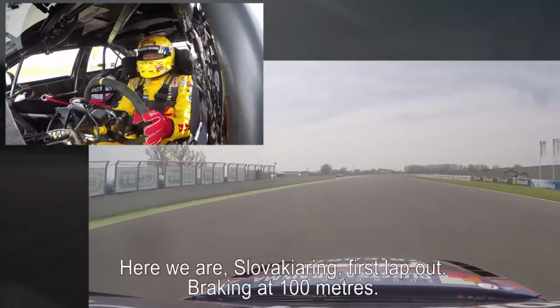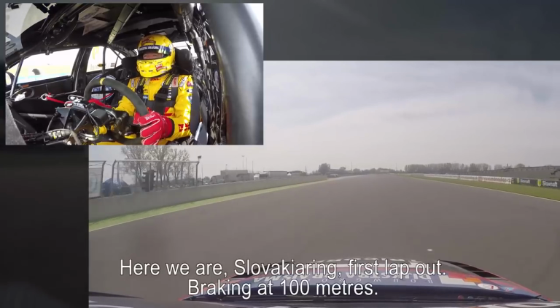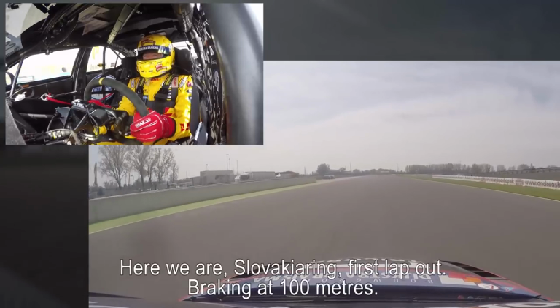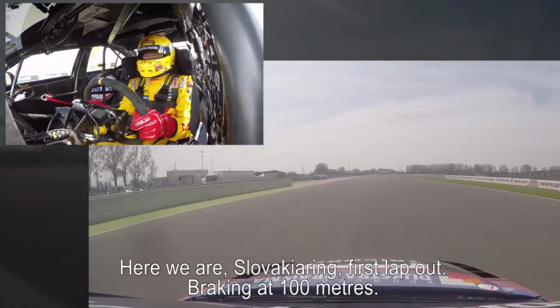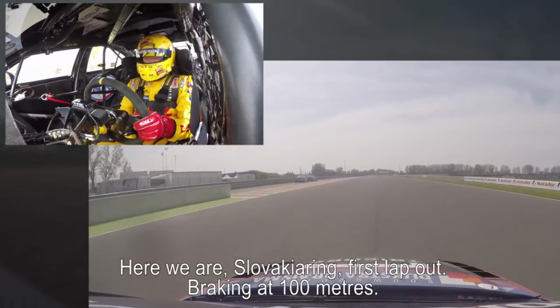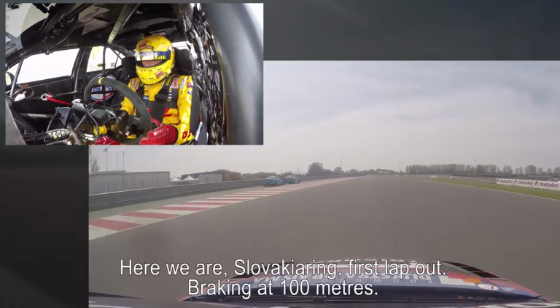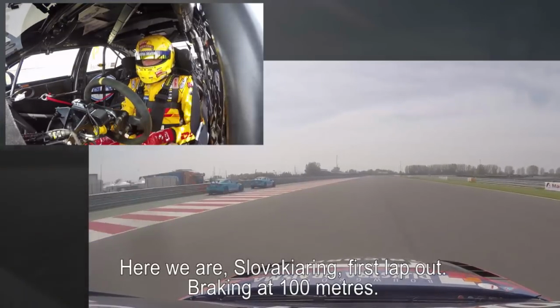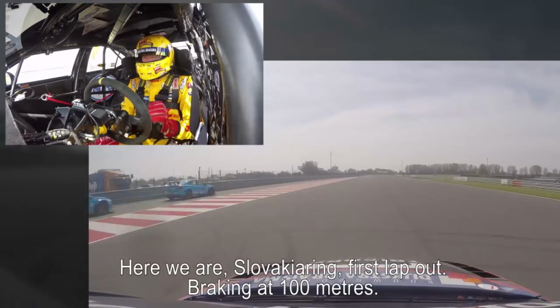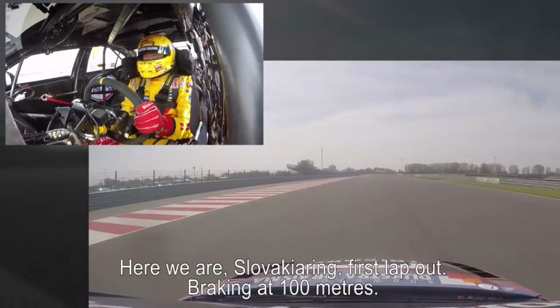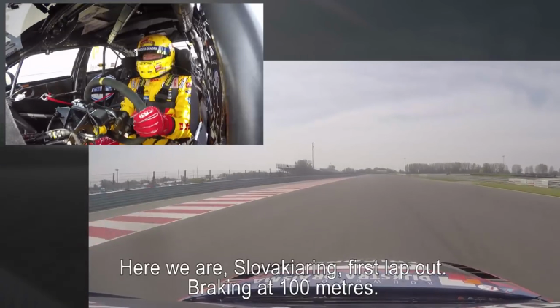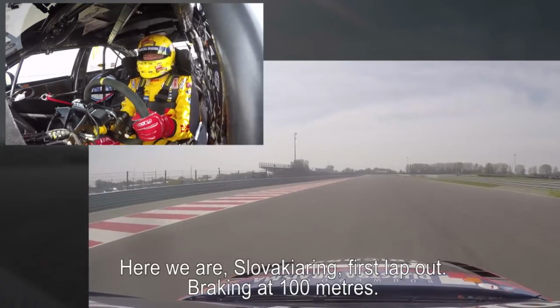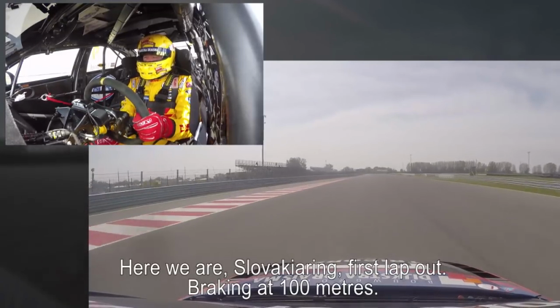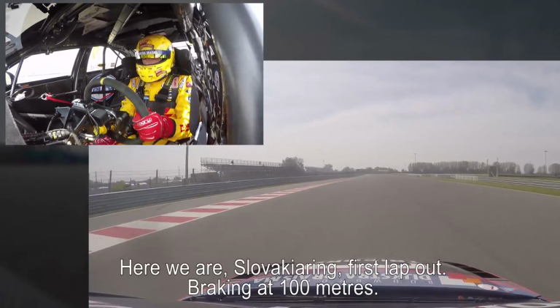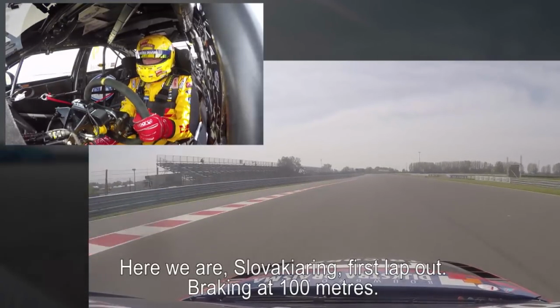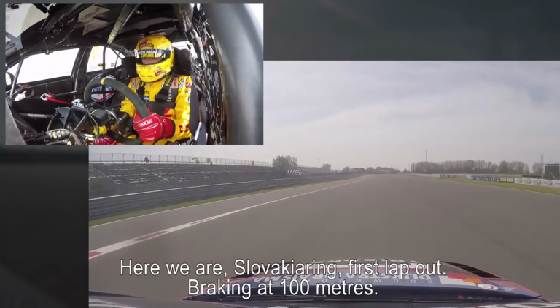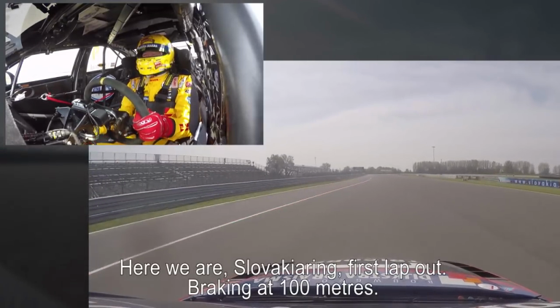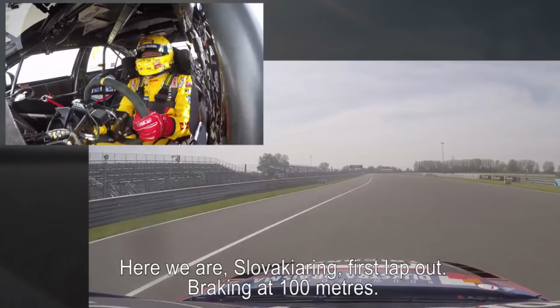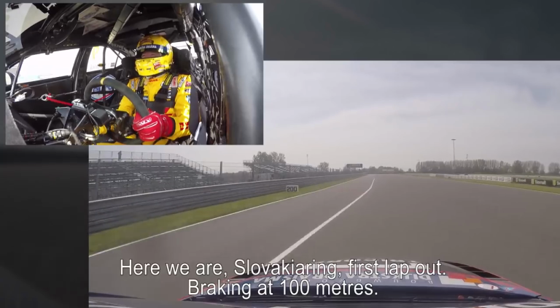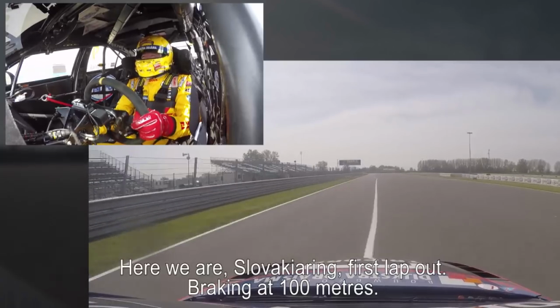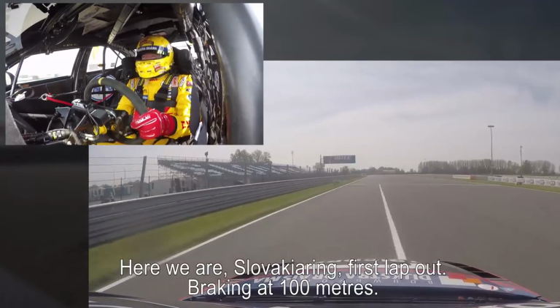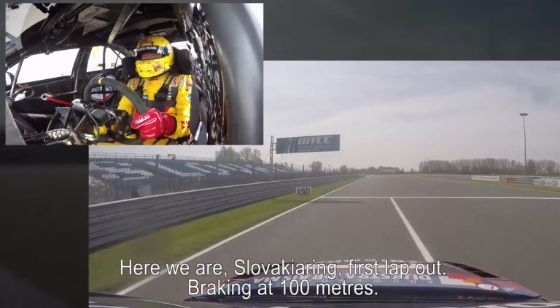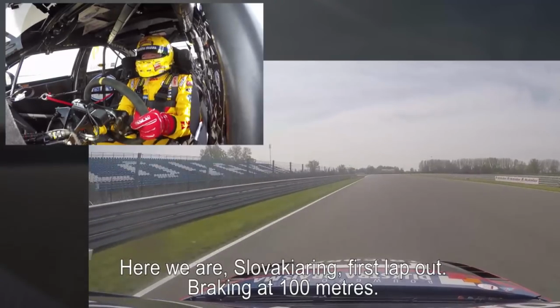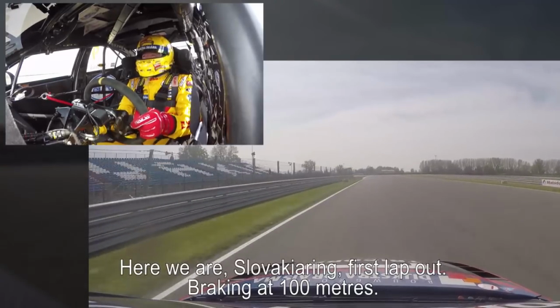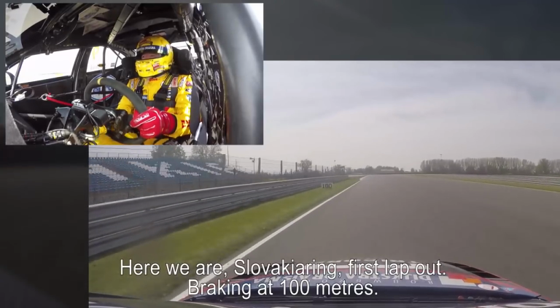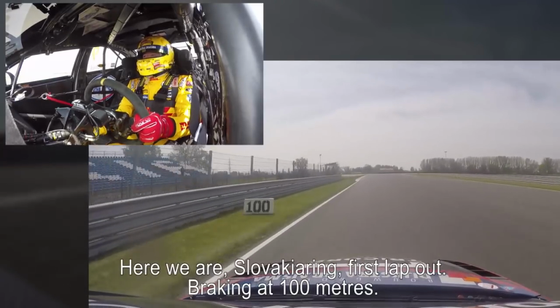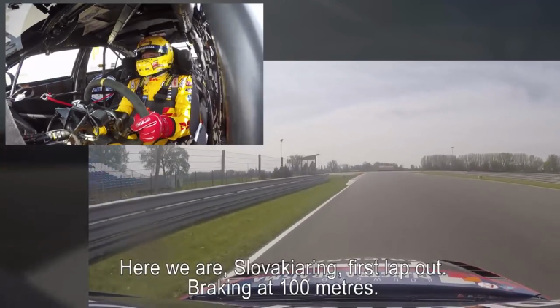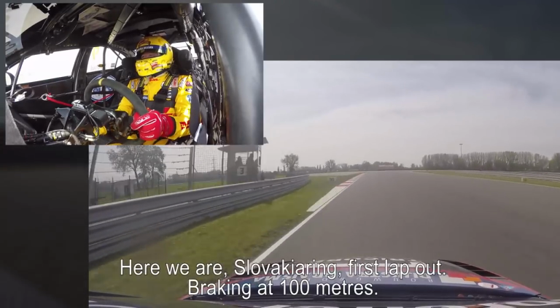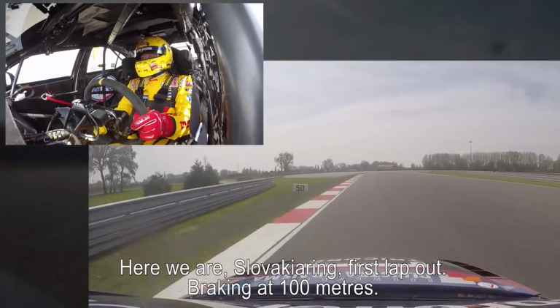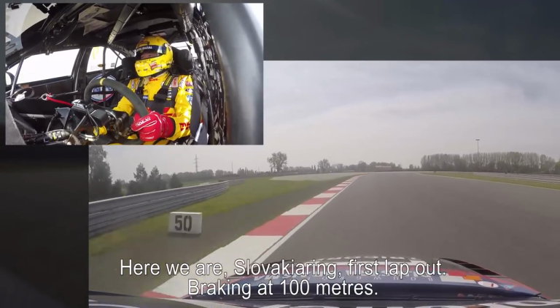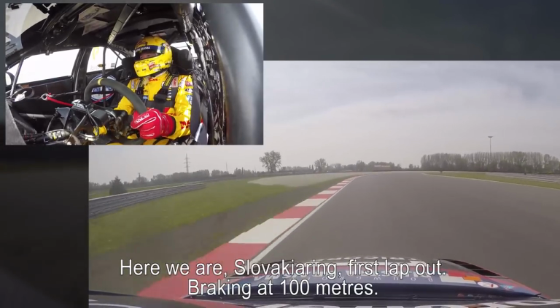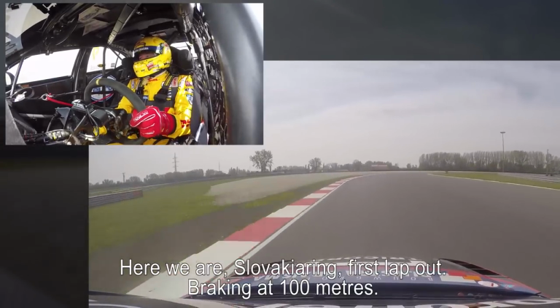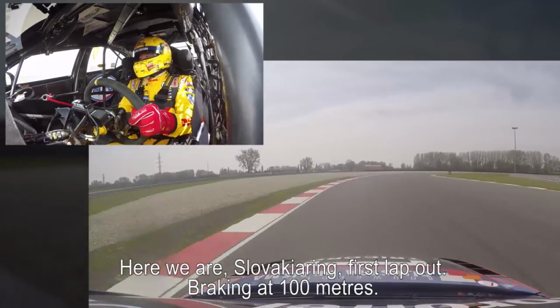Okay, here we are, Slovakia Ring, first lap out. Here we go, braking point about 100 meters.